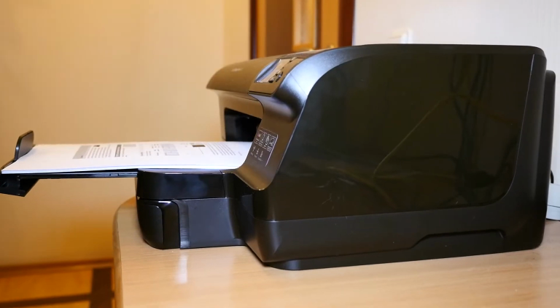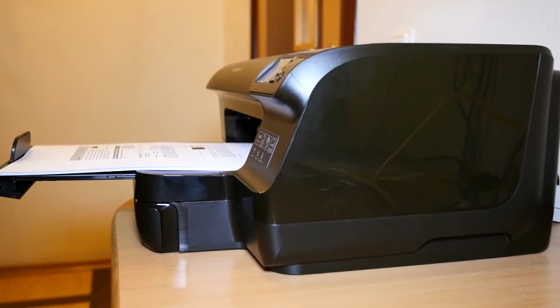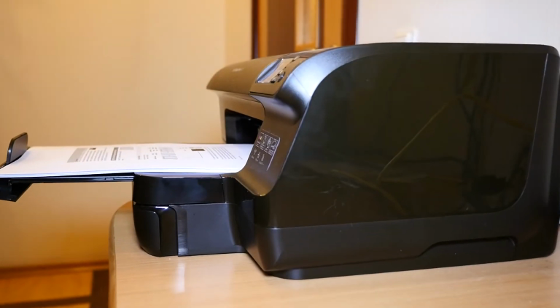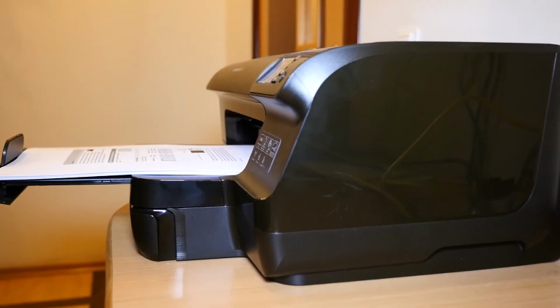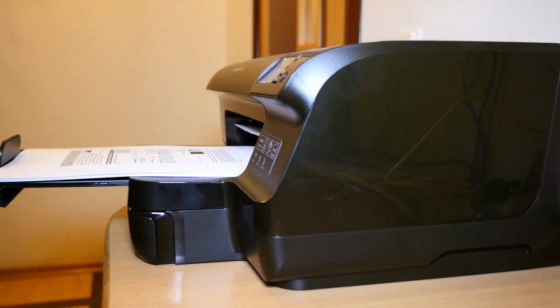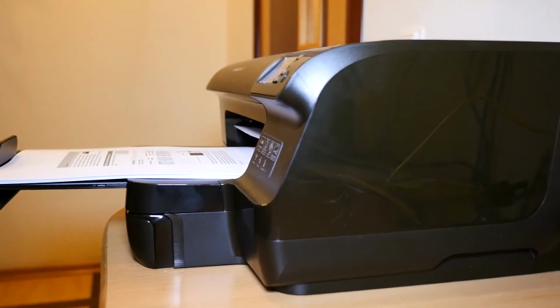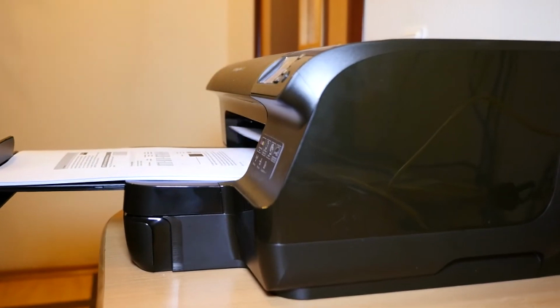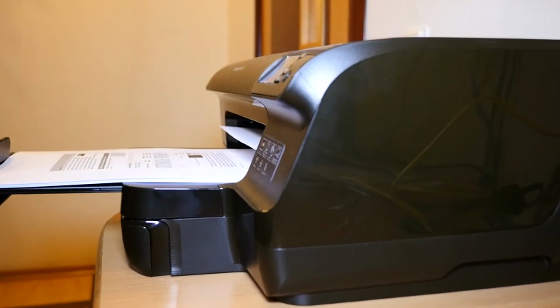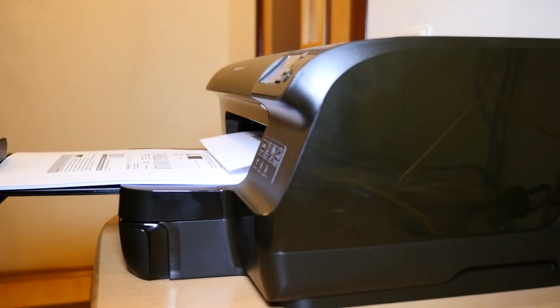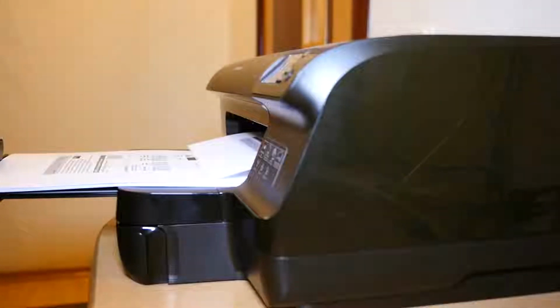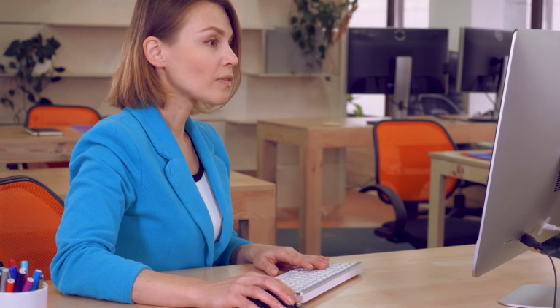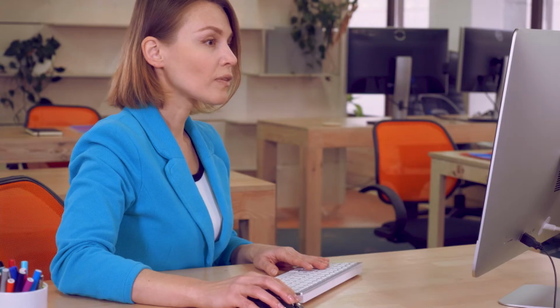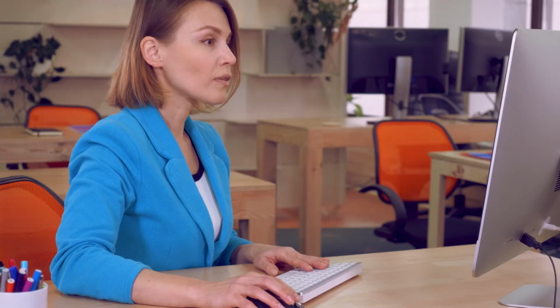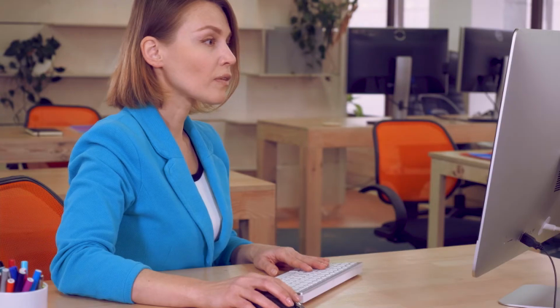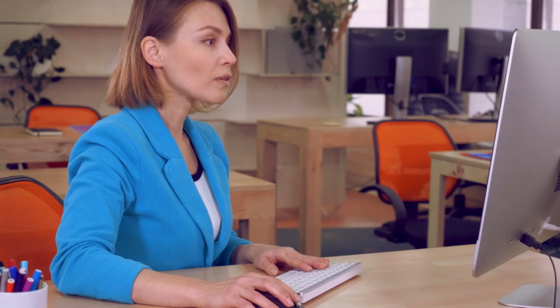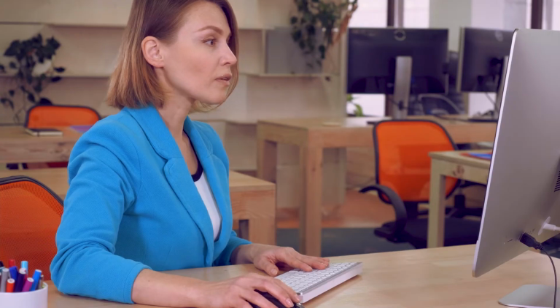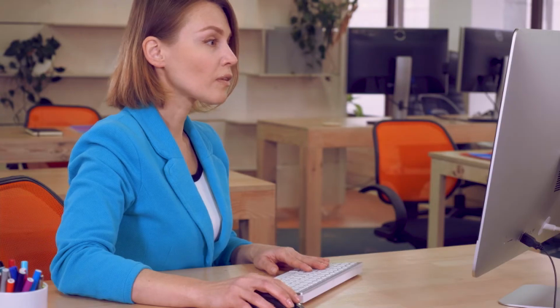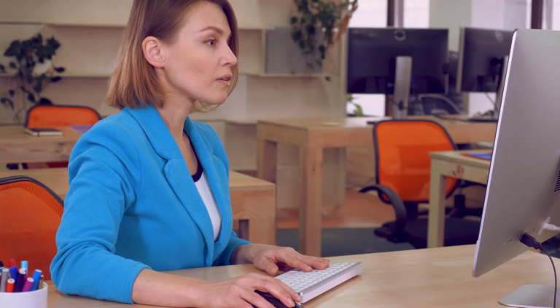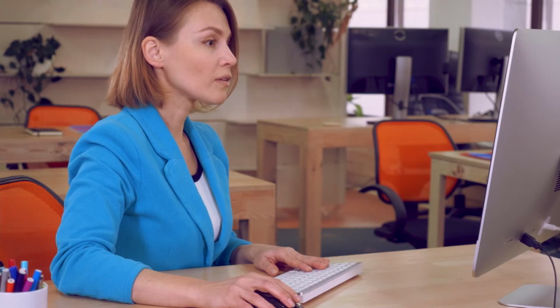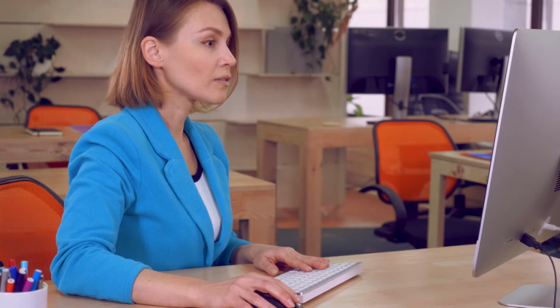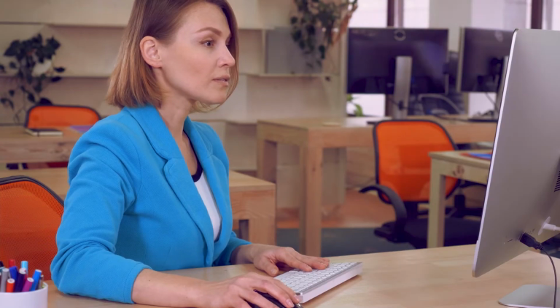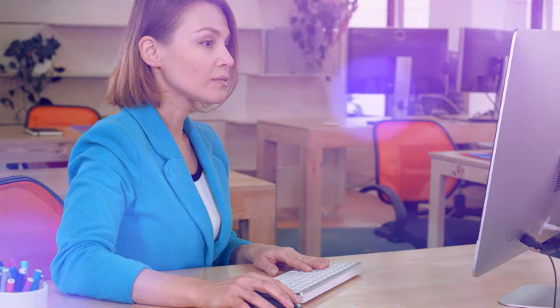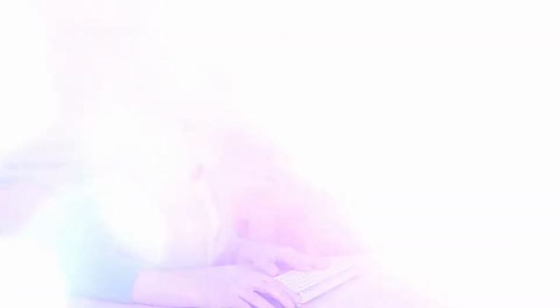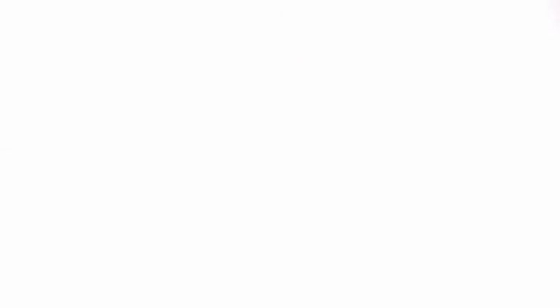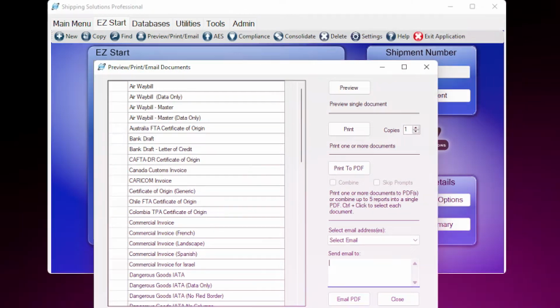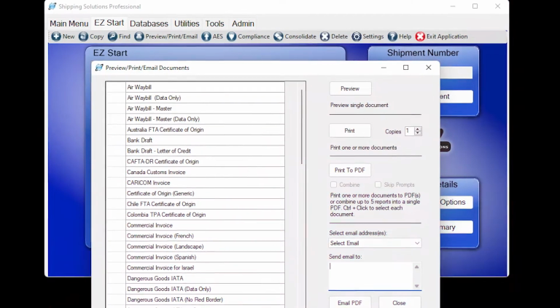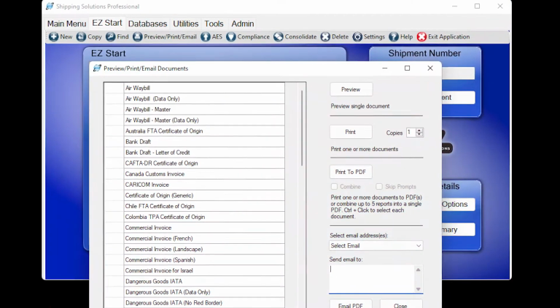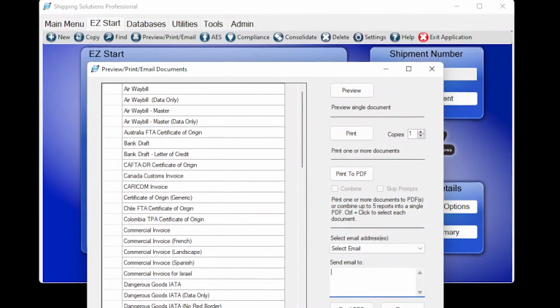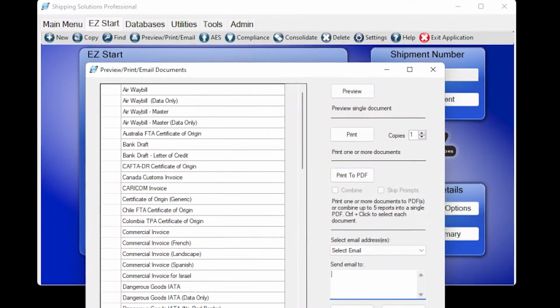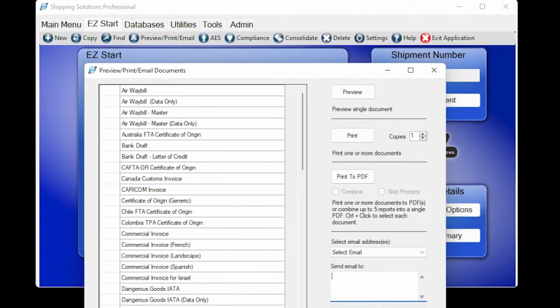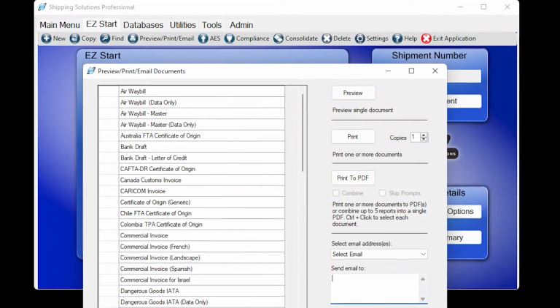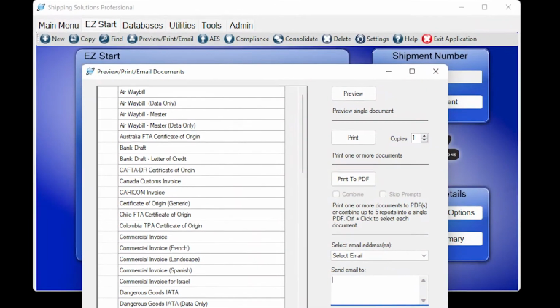You can print your export forms on plain paper or email them to your customers or forwarders directly from within the software.